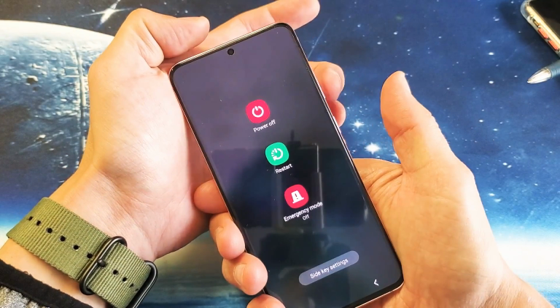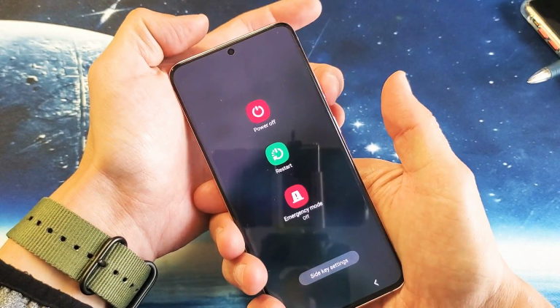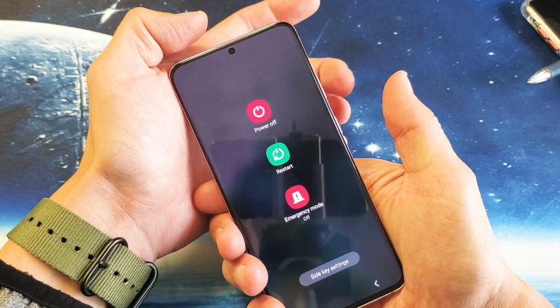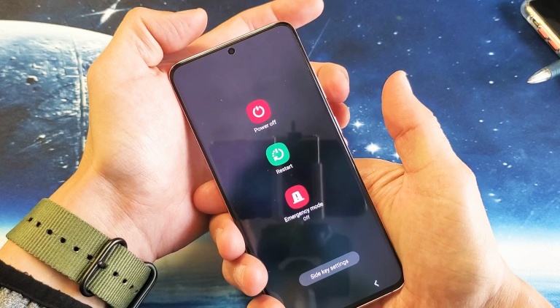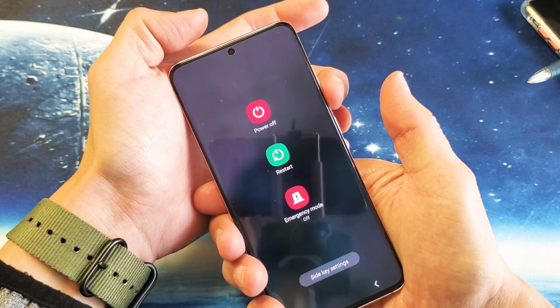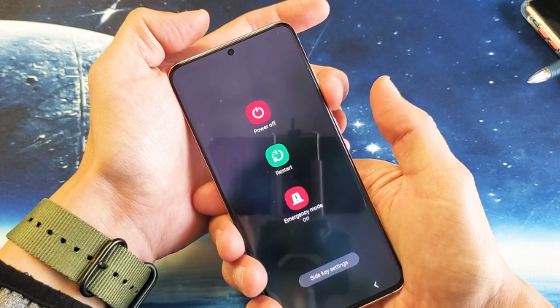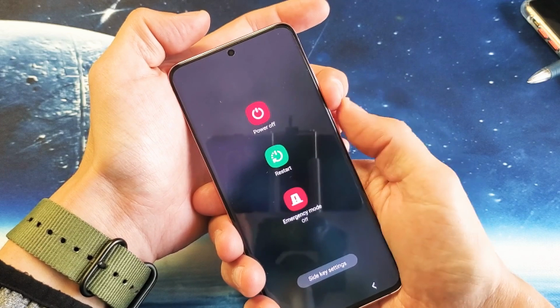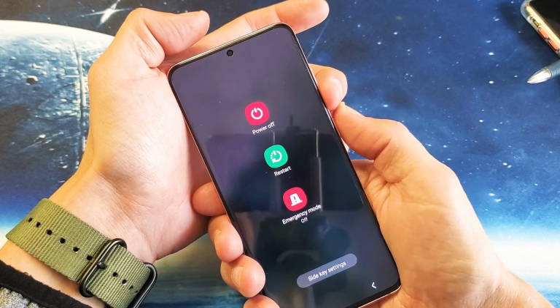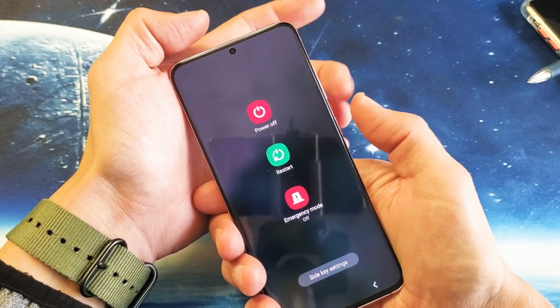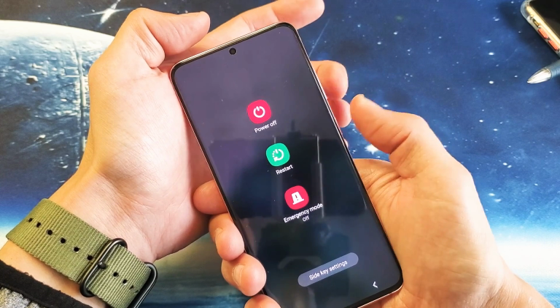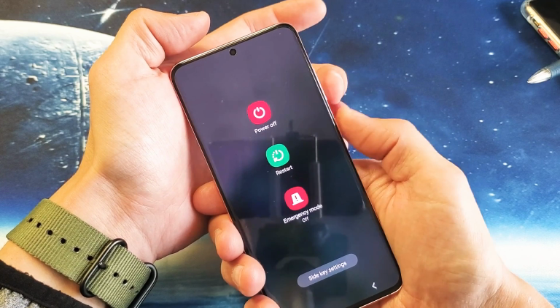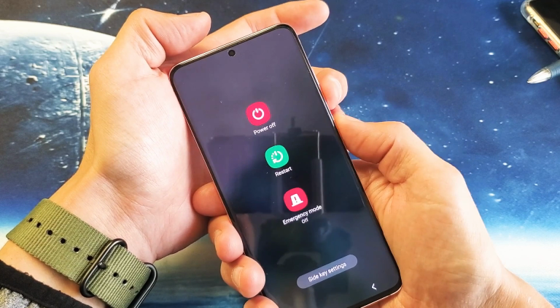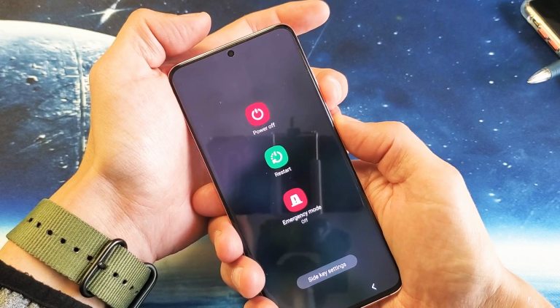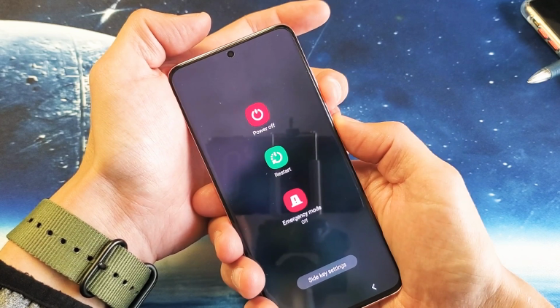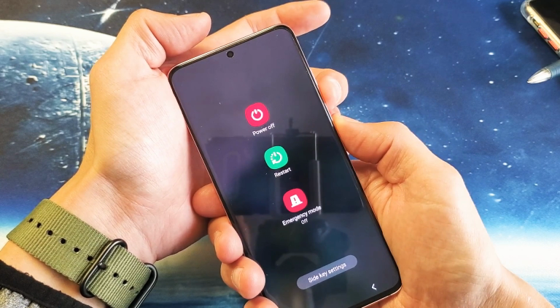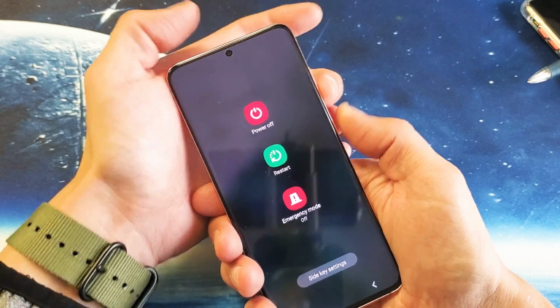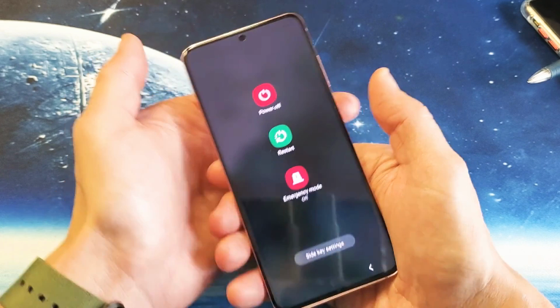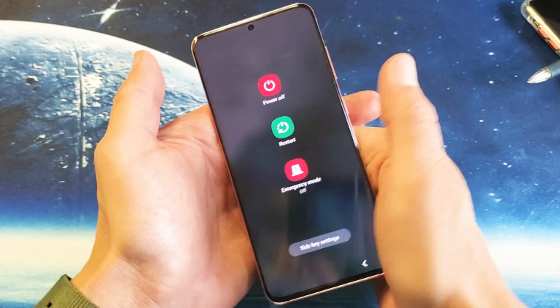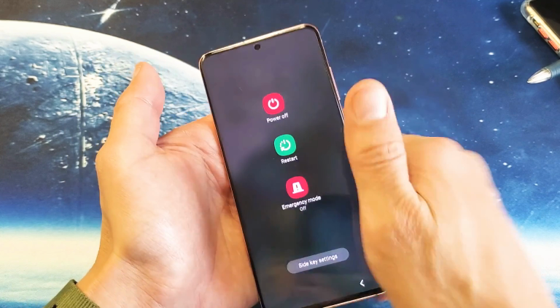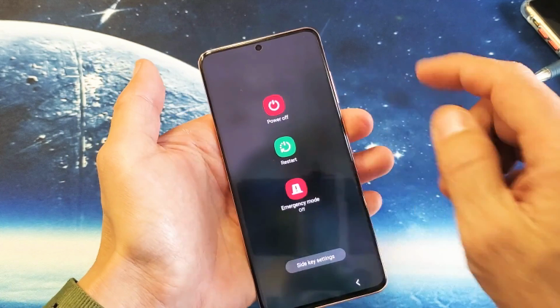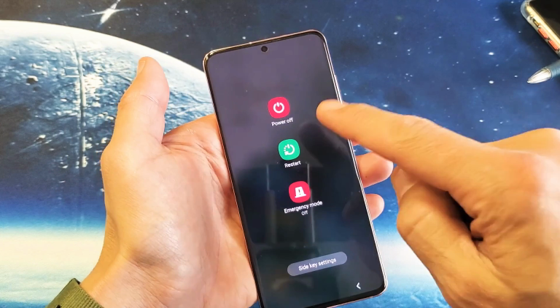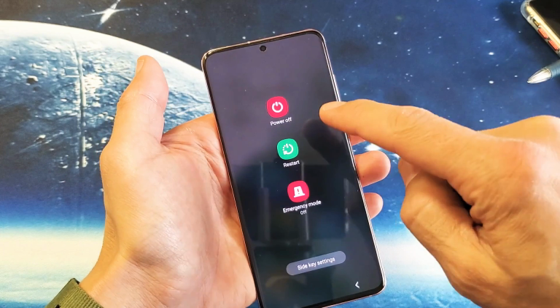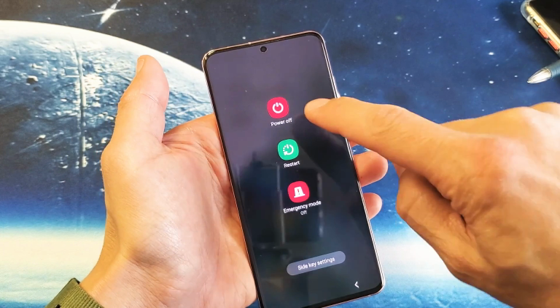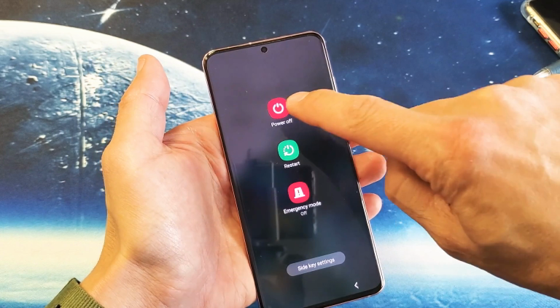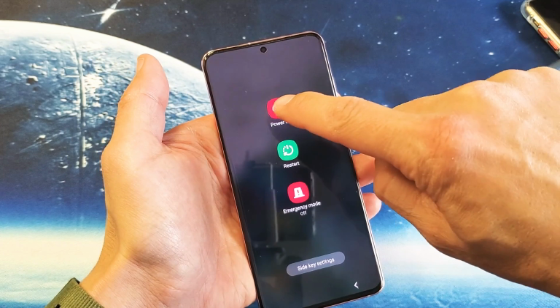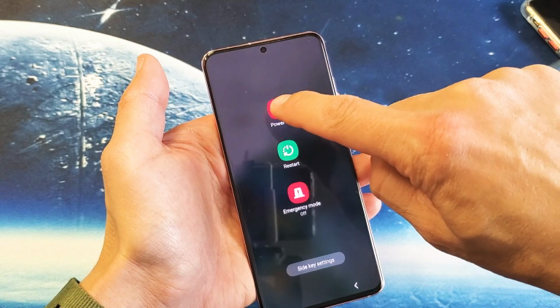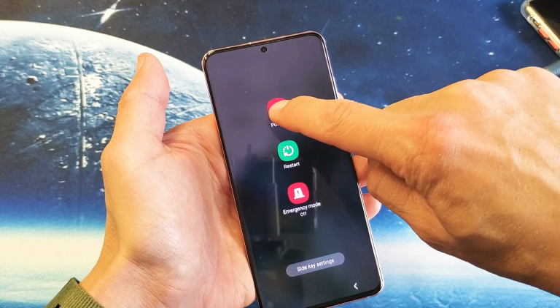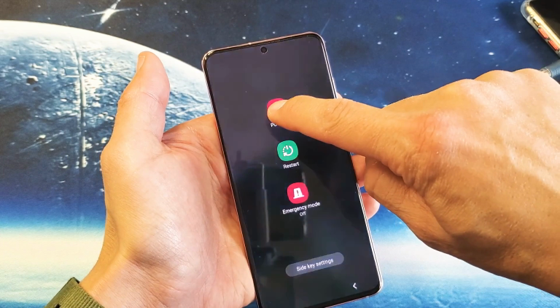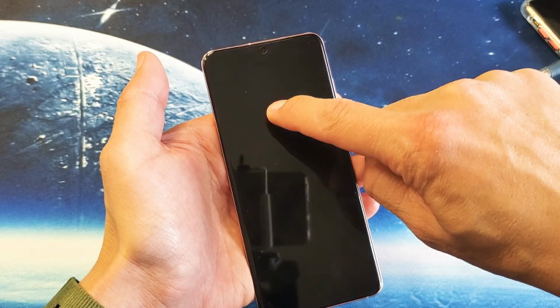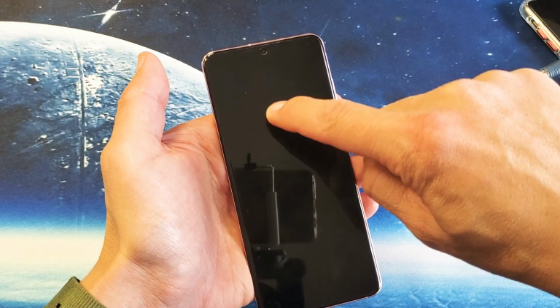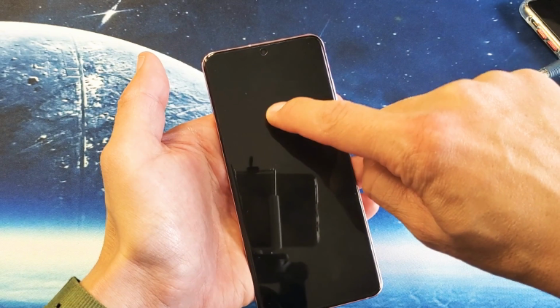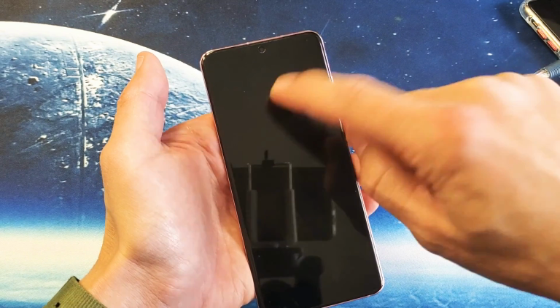Remember: volume down and power button — press and hold both buttons at the same time. When the menu appears, press and hold 'Power Off'.